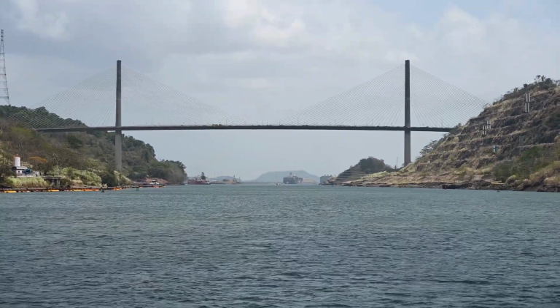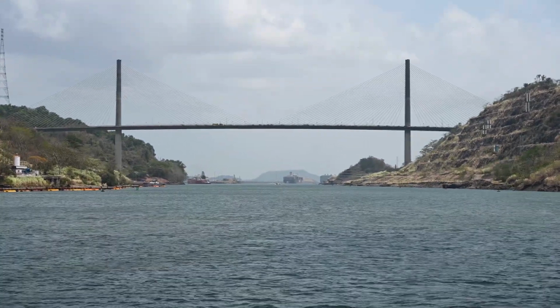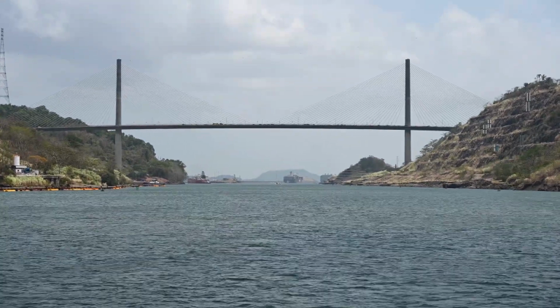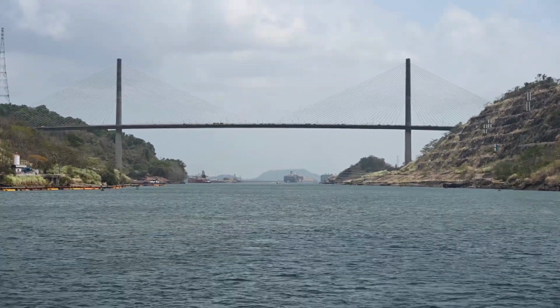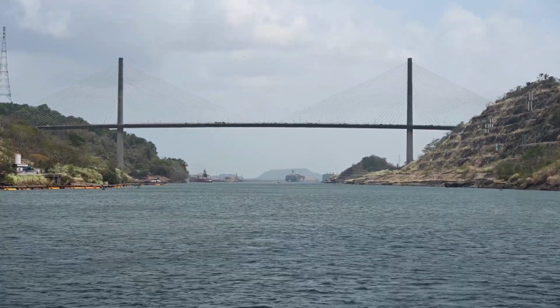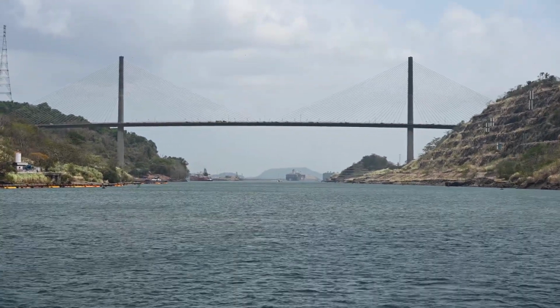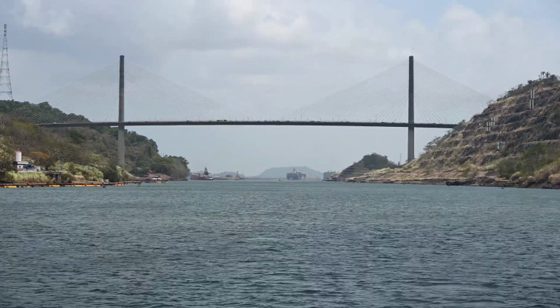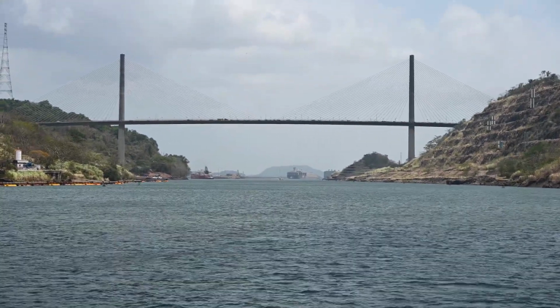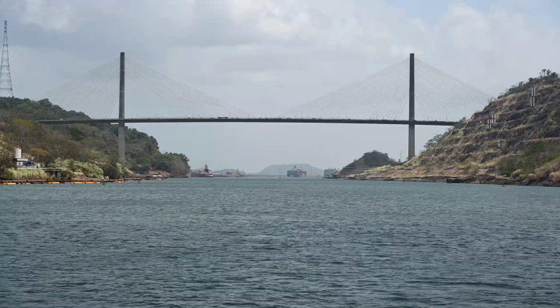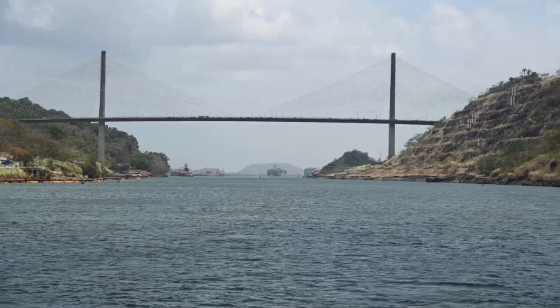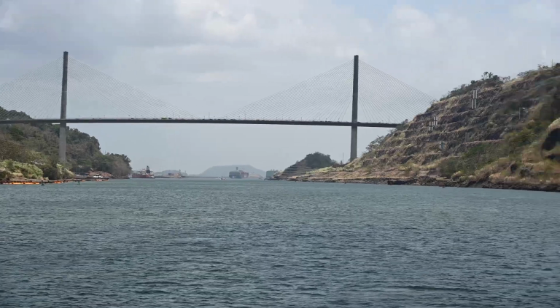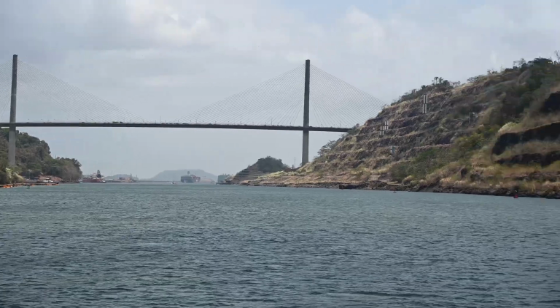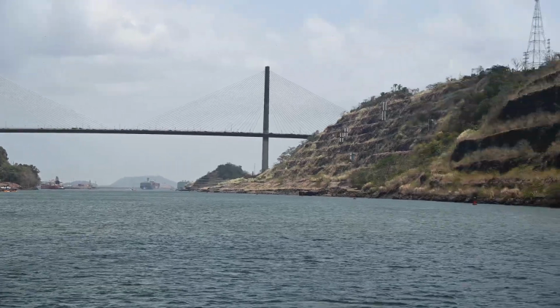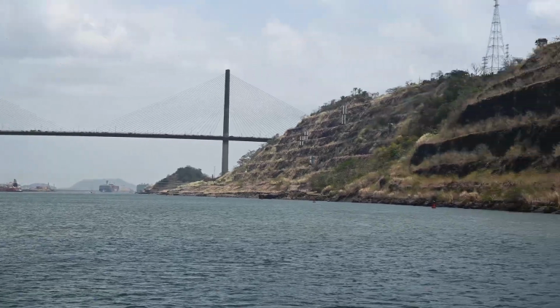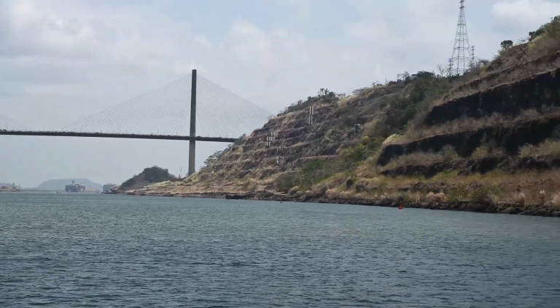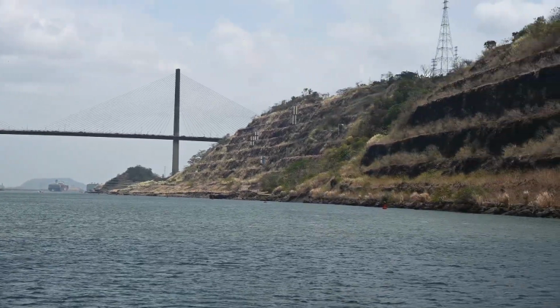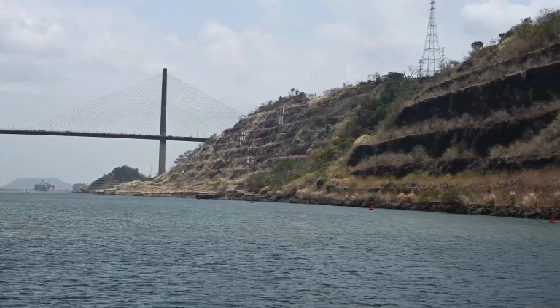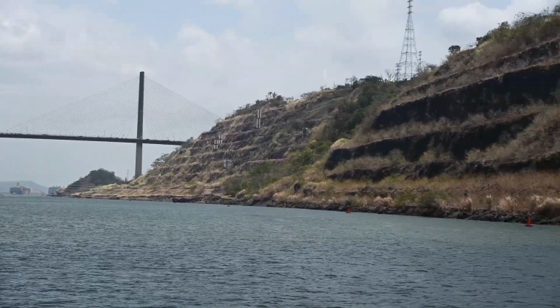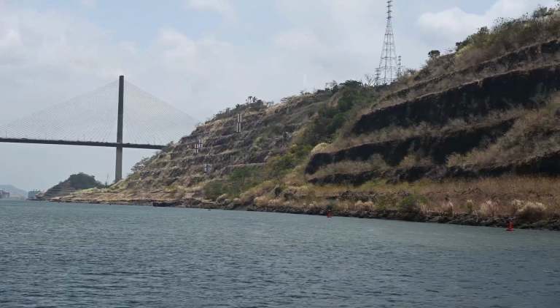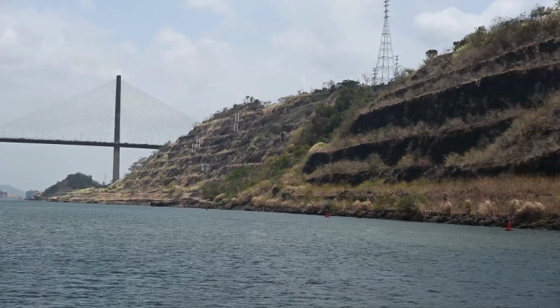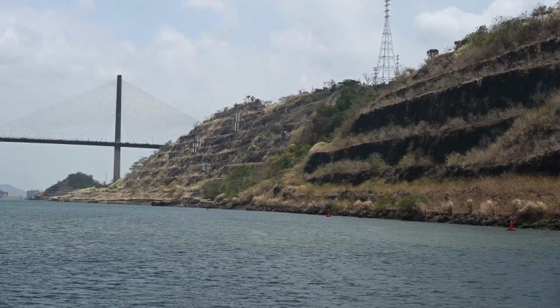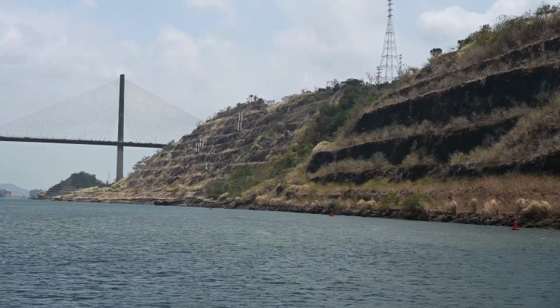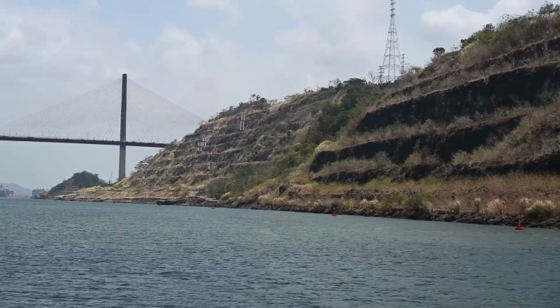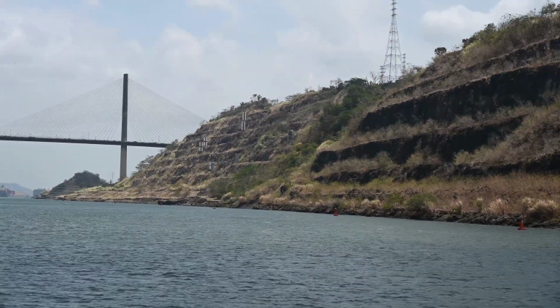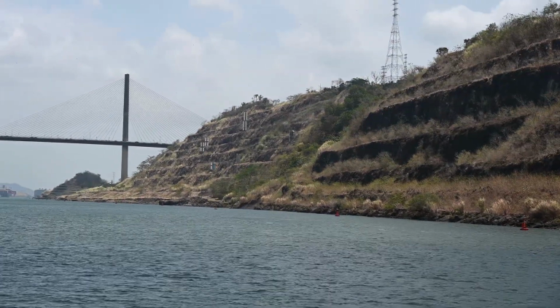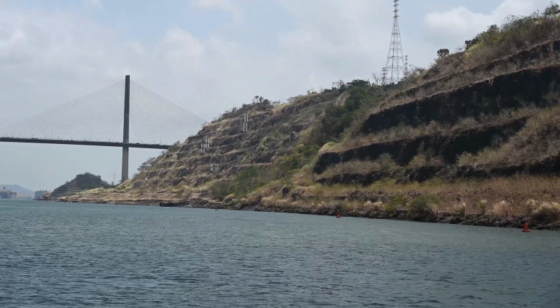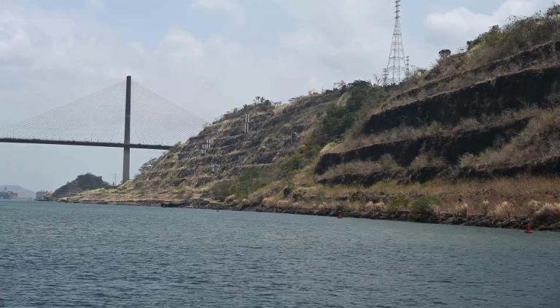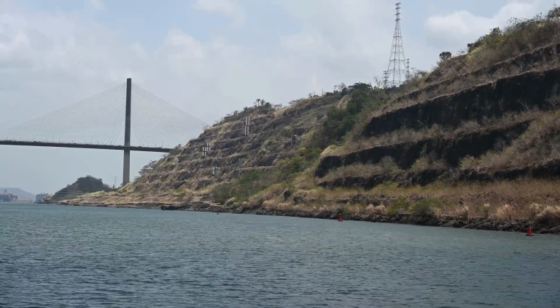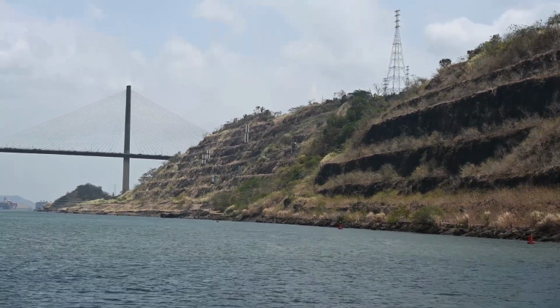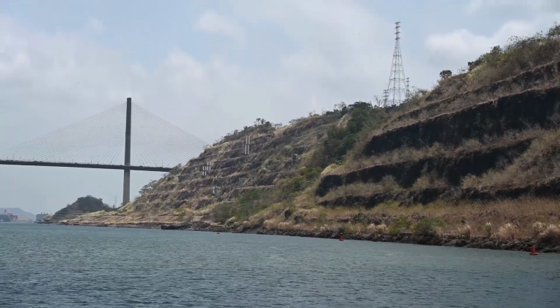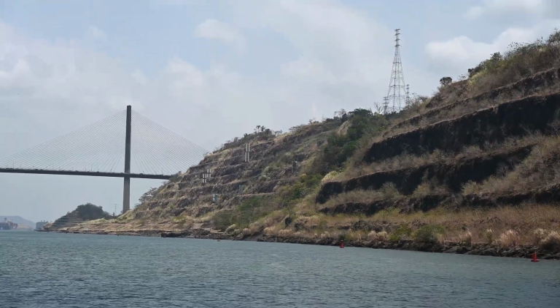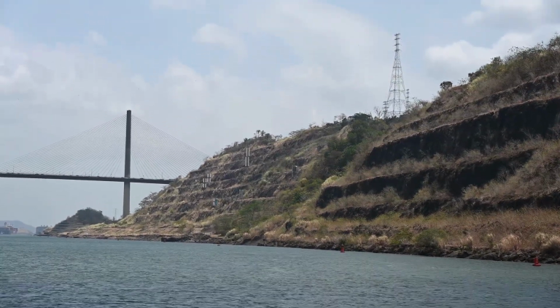Vemos el Cerro de los Constructores. A la mano derecha y a la mano izquierda, el Cerro de Oro.